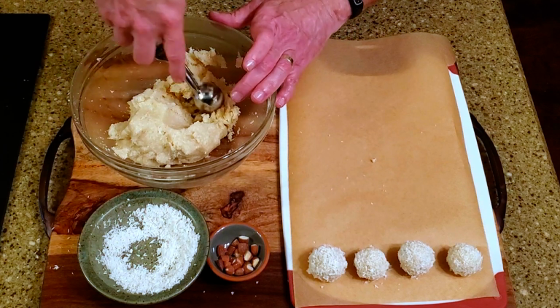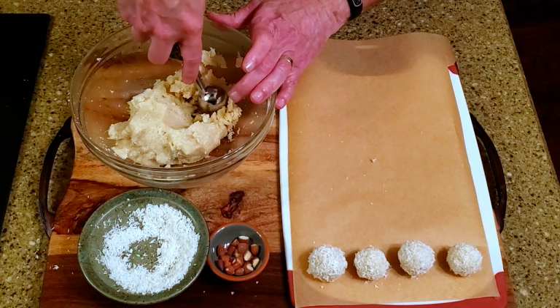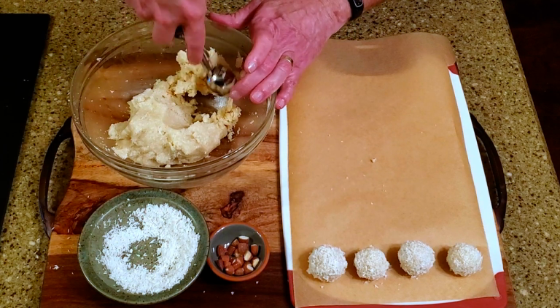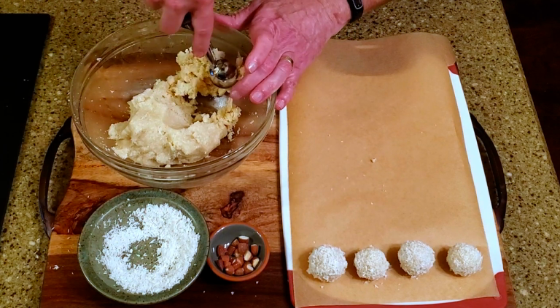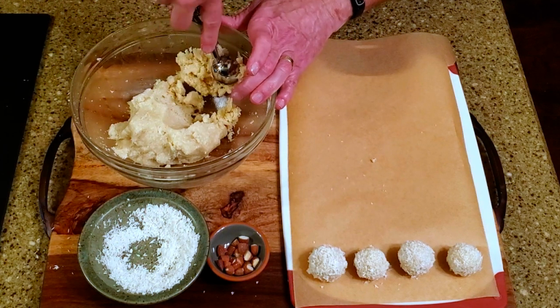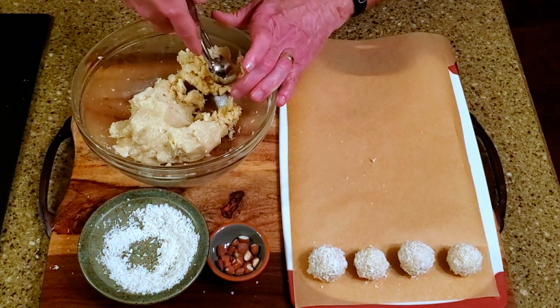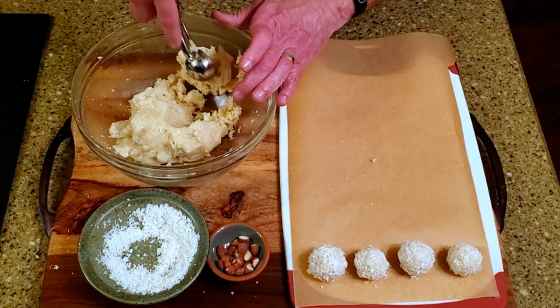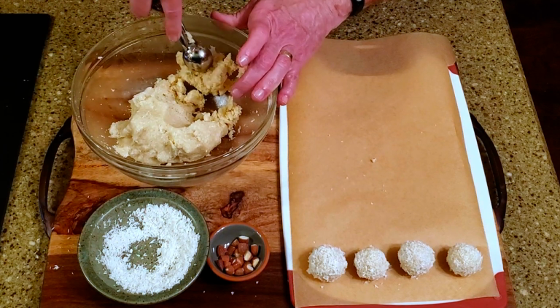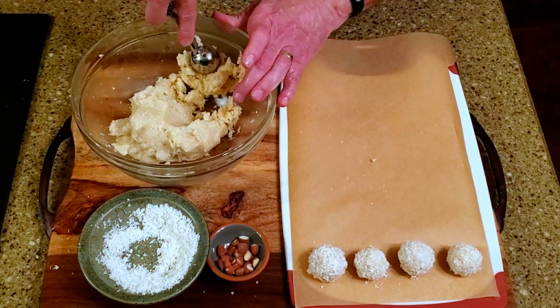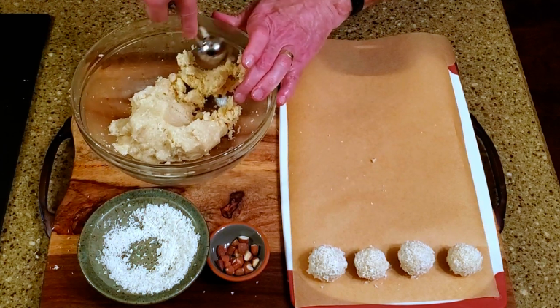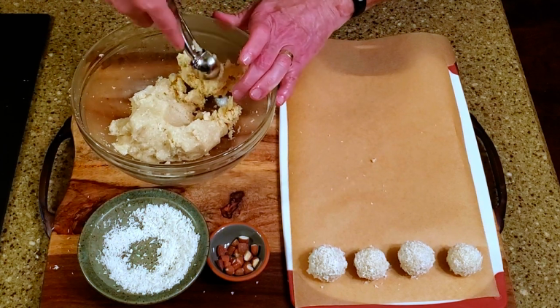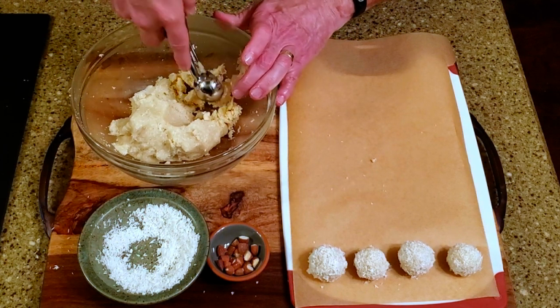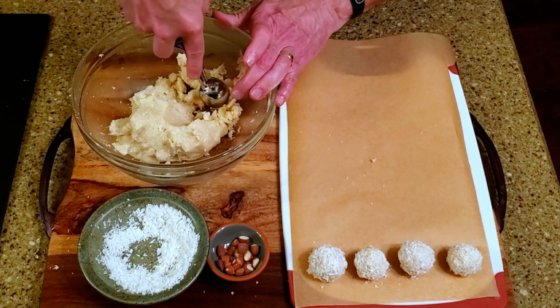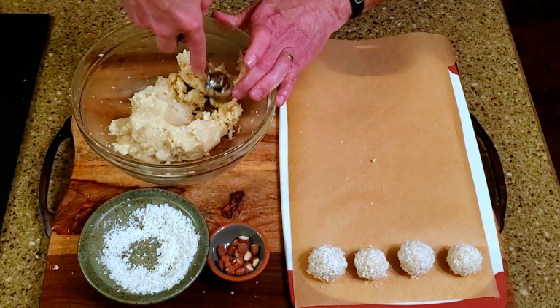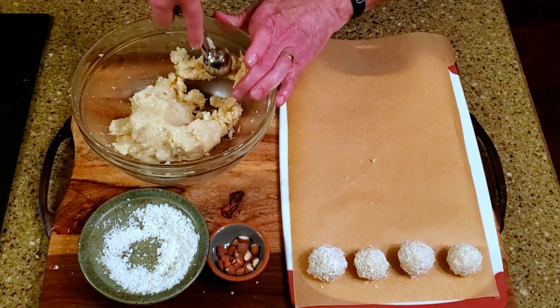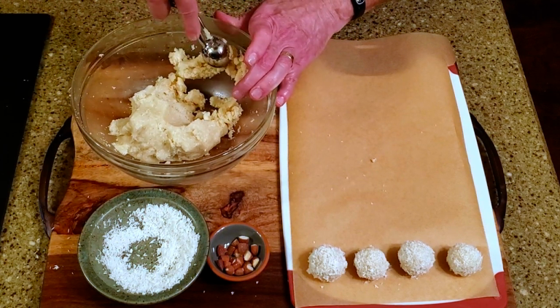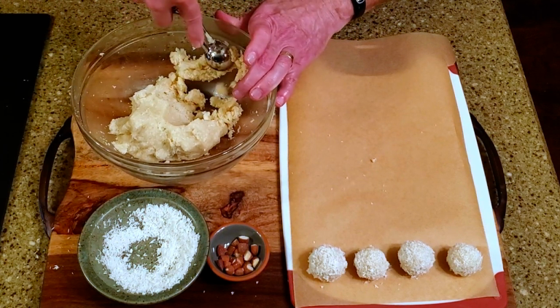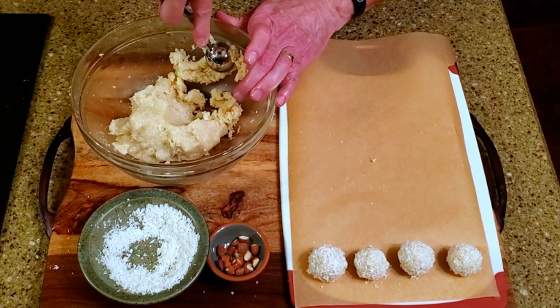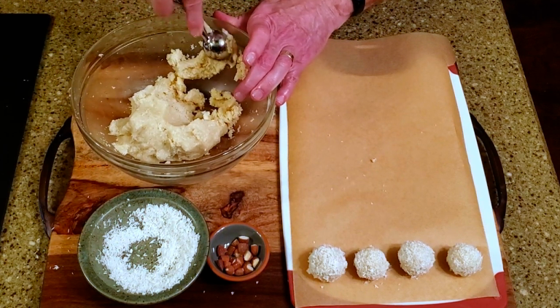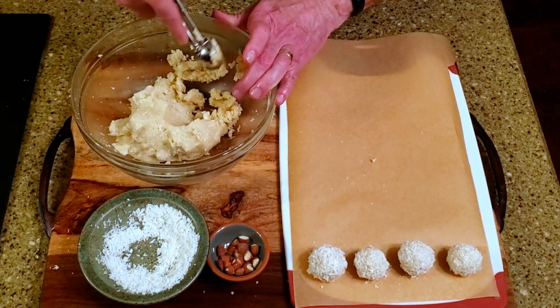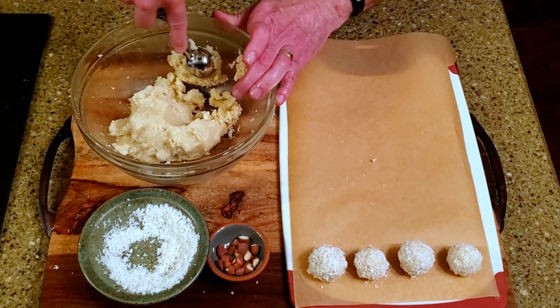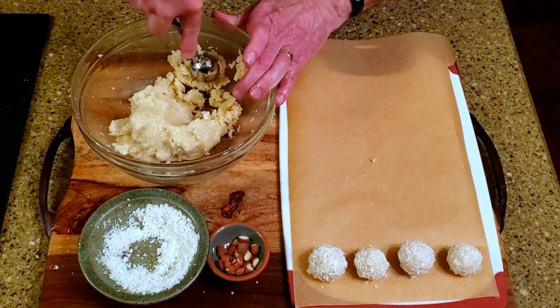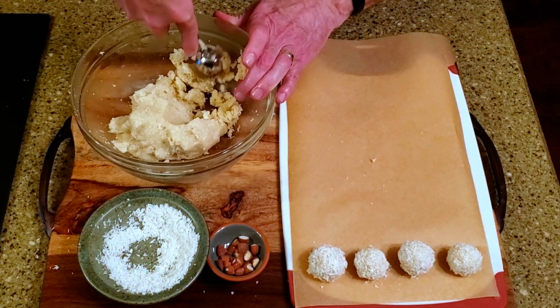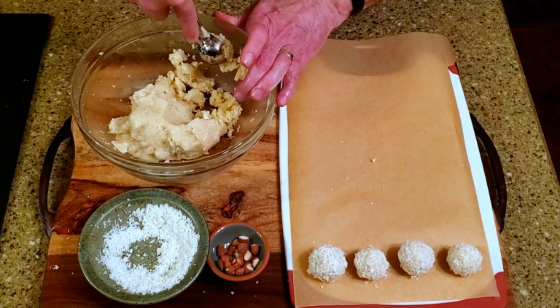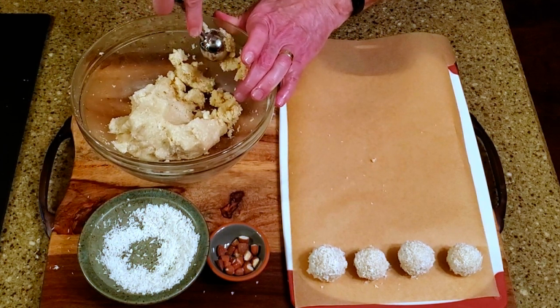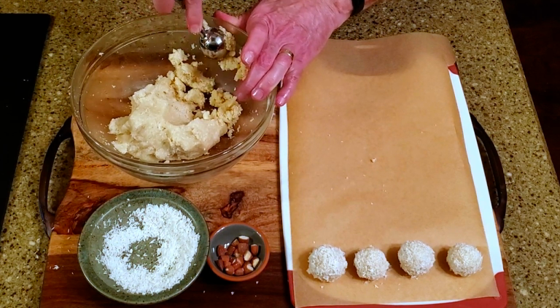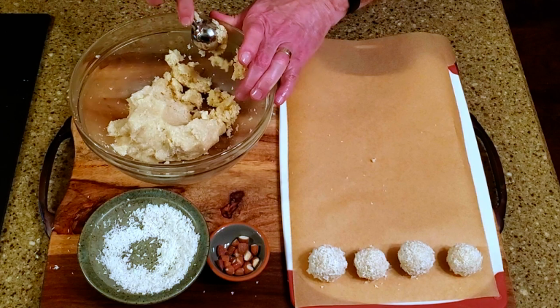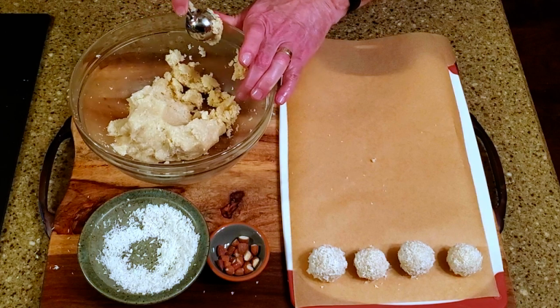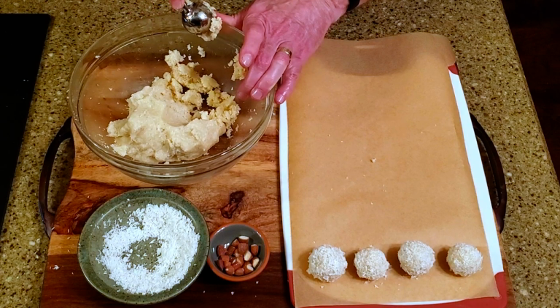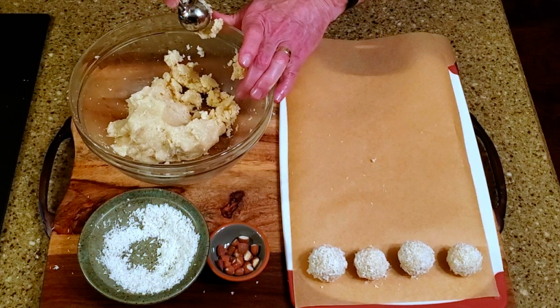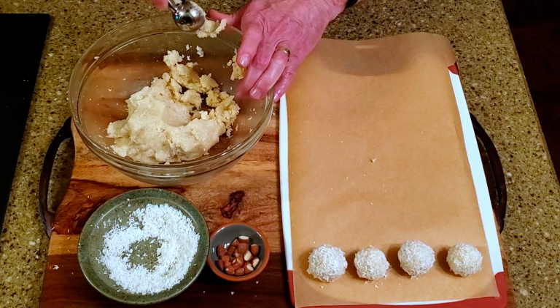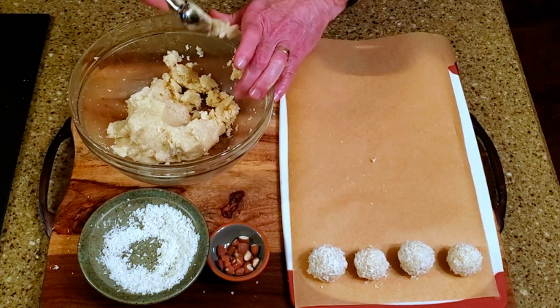Continue with the rest of the filling. Place the candies in the fridge for about half an hour to let them set.